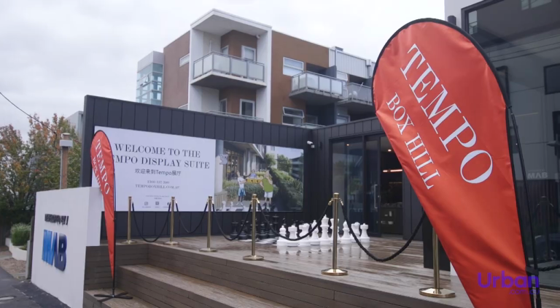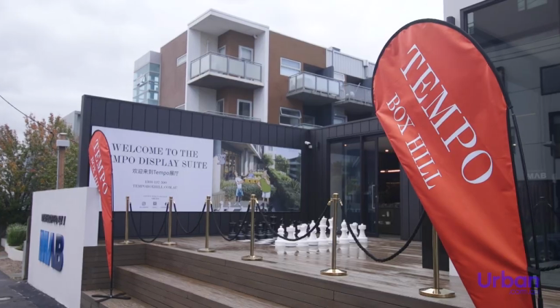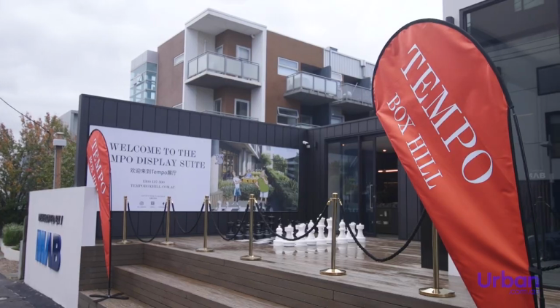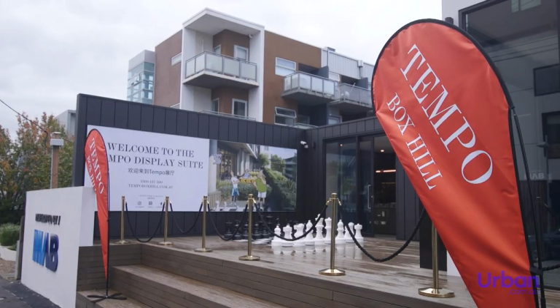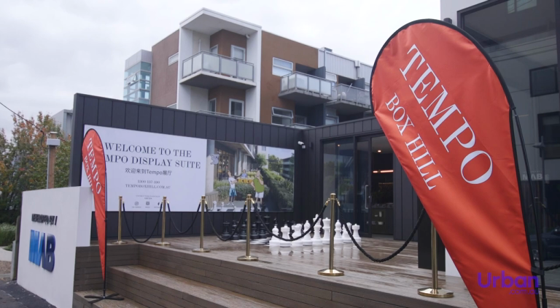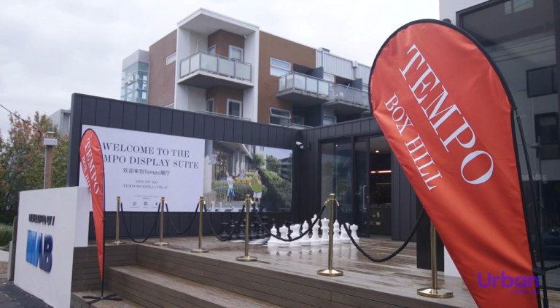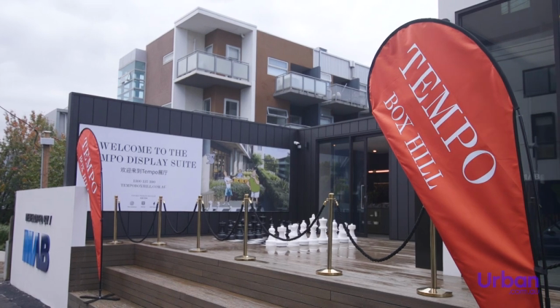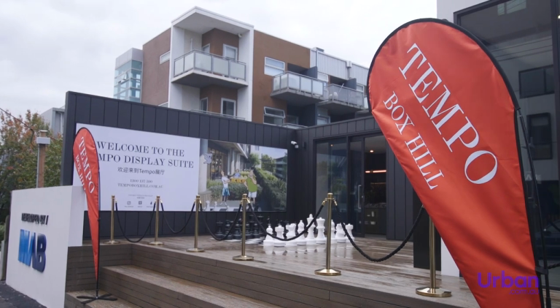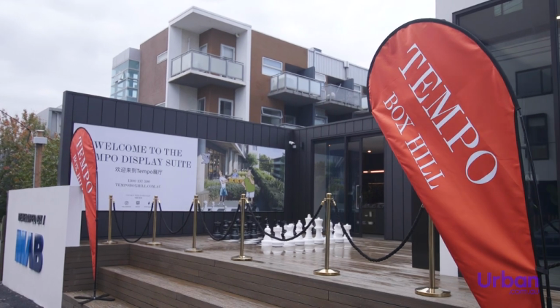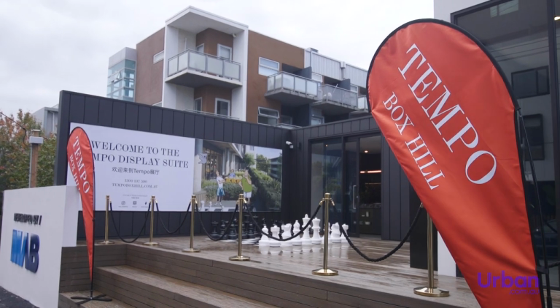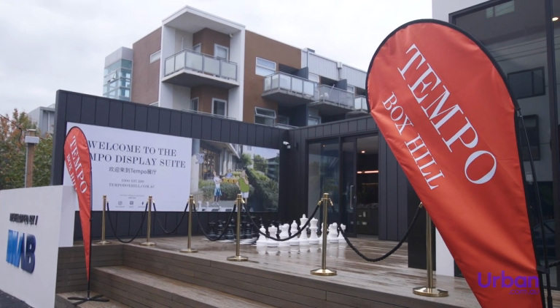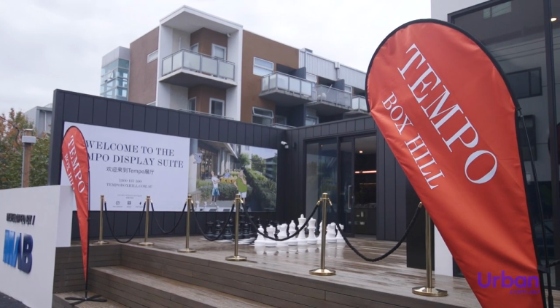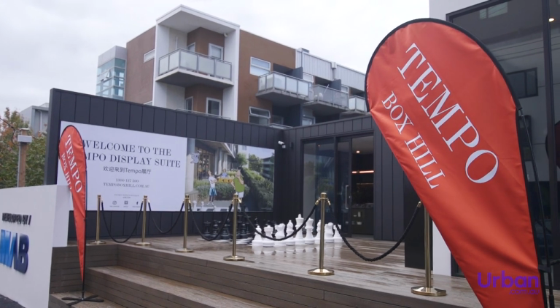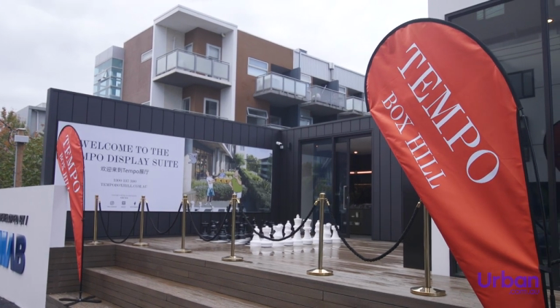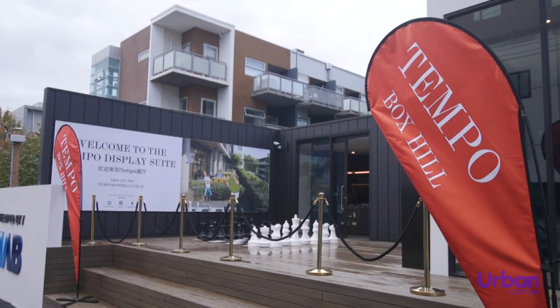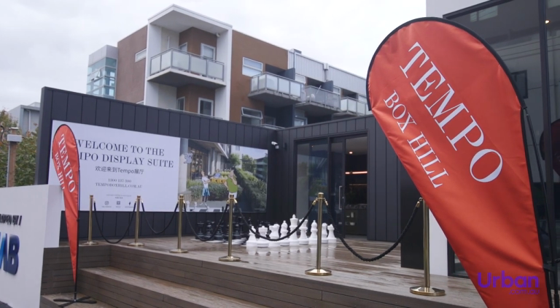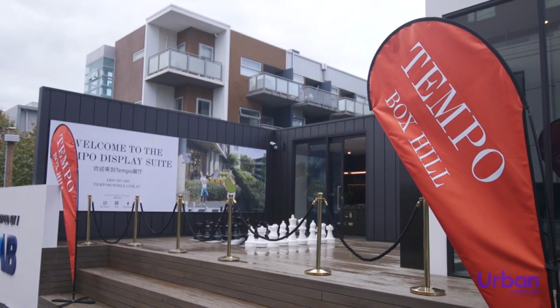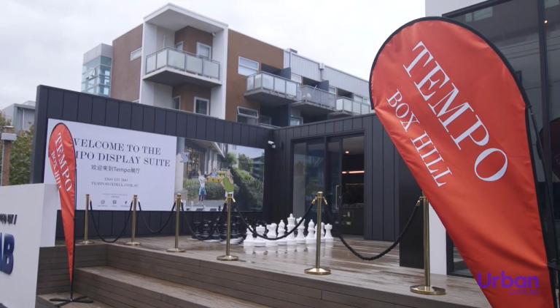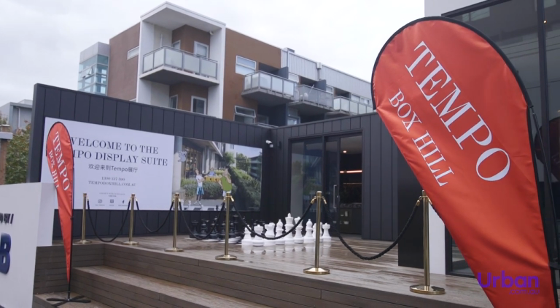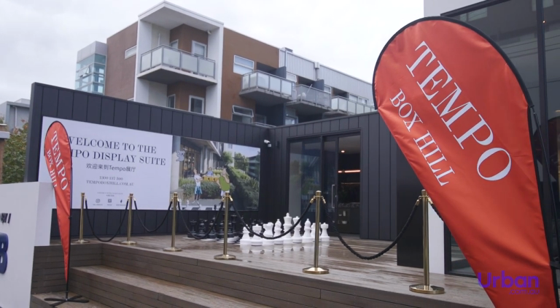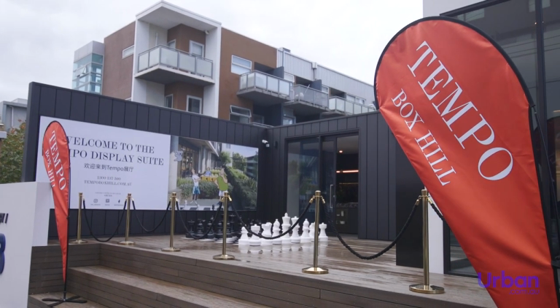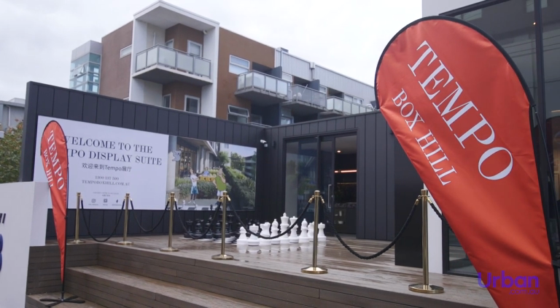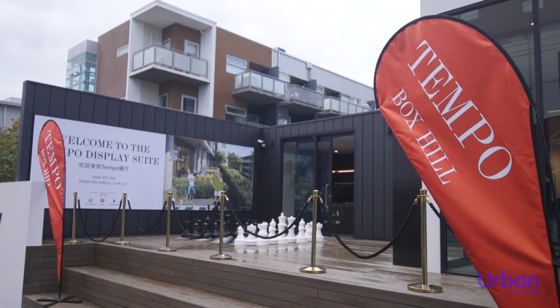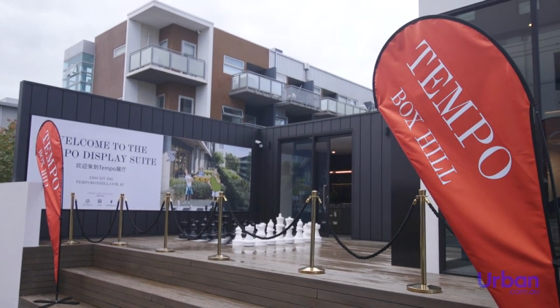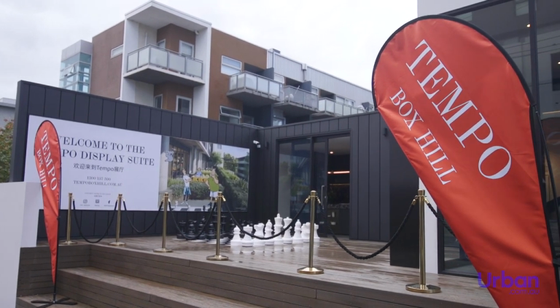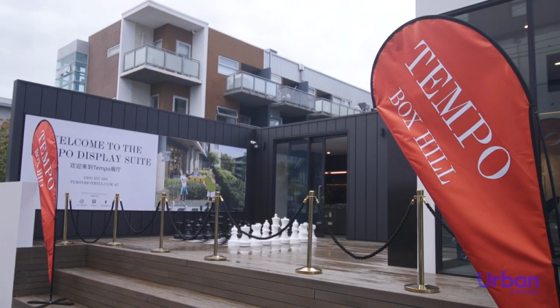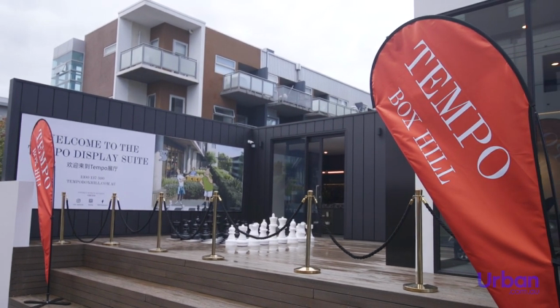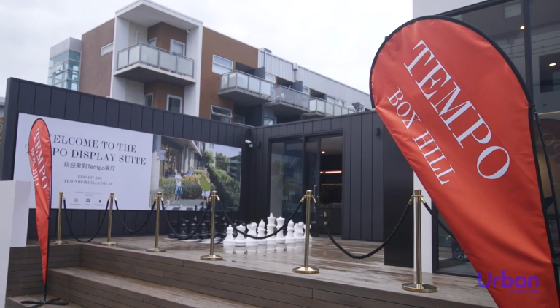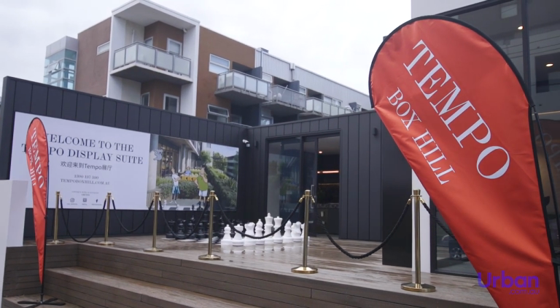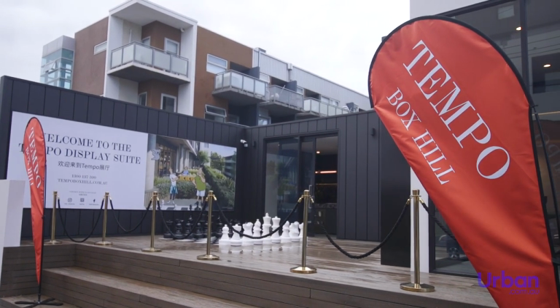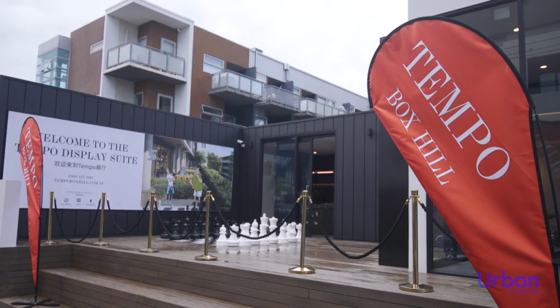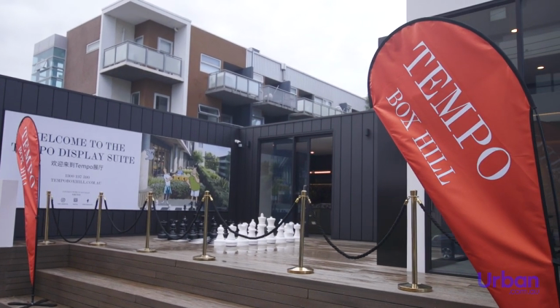For more information about what Tempo can offer you, request a call from a sales agent via Urban Dean today.